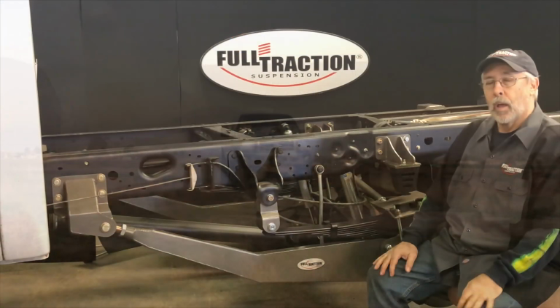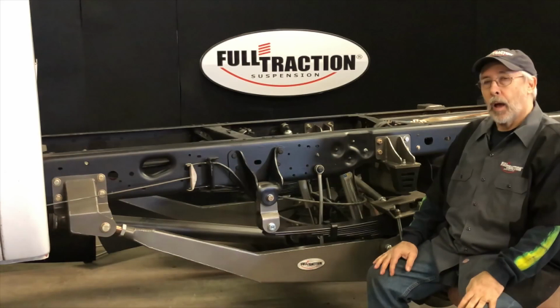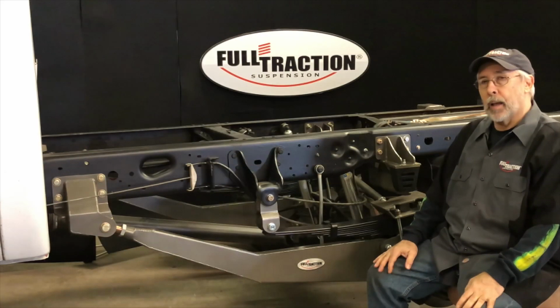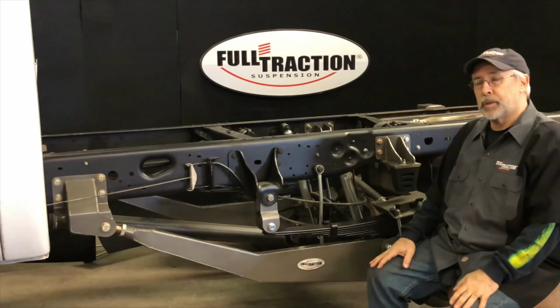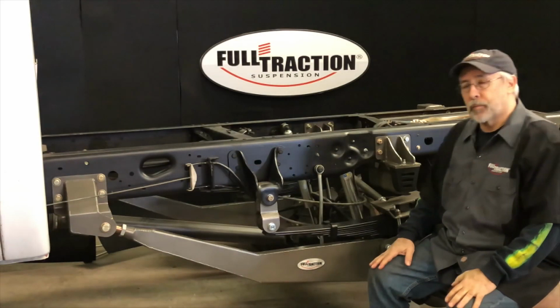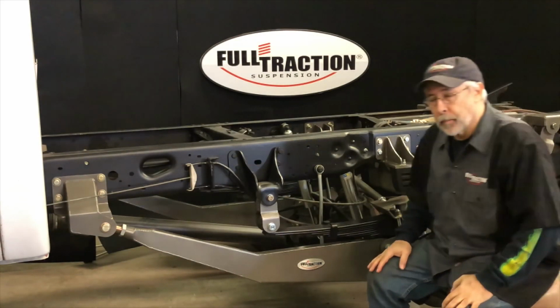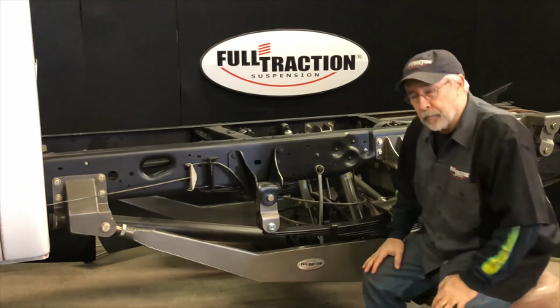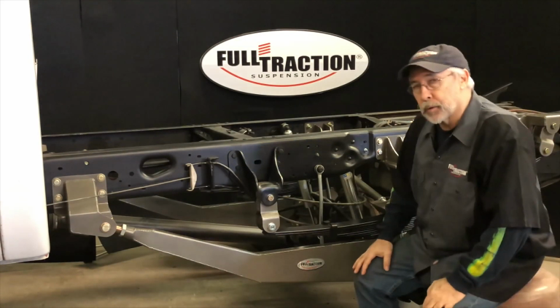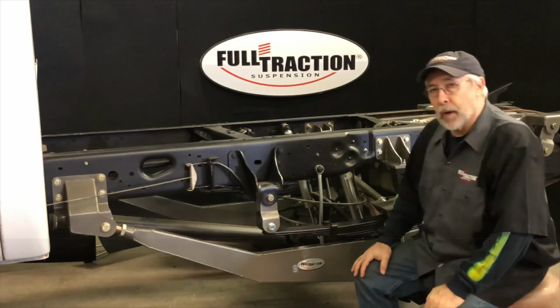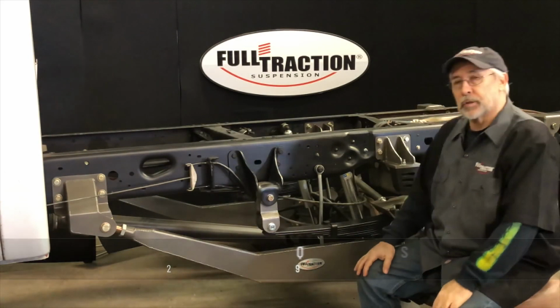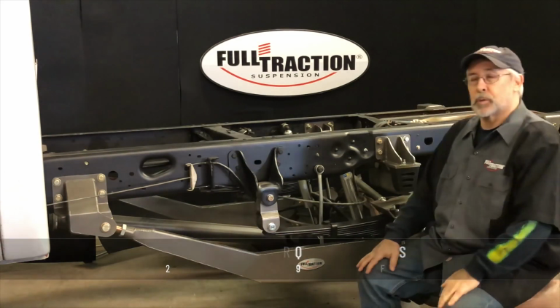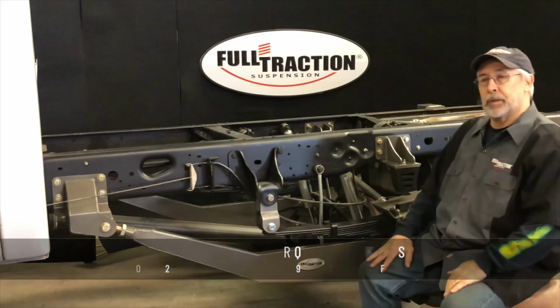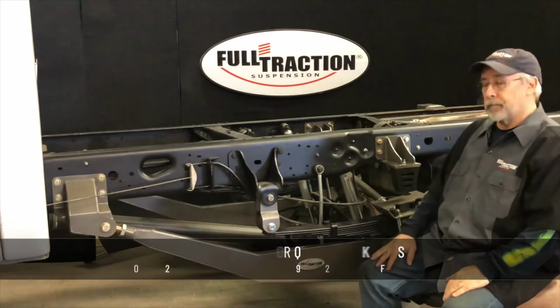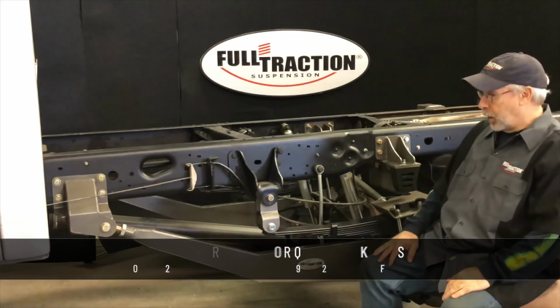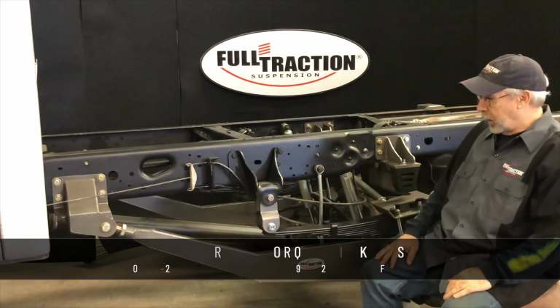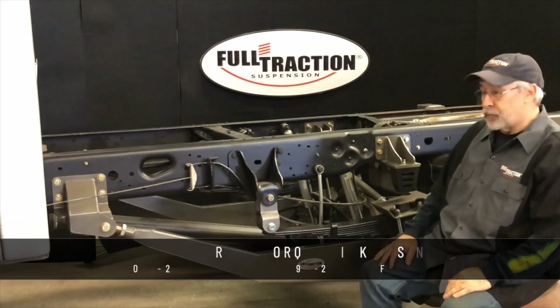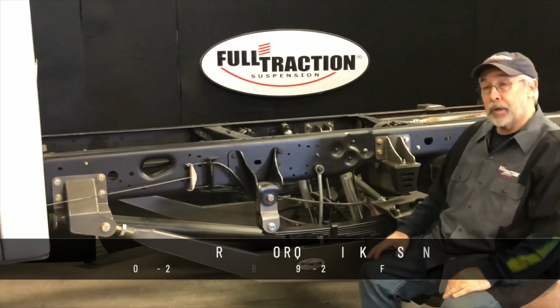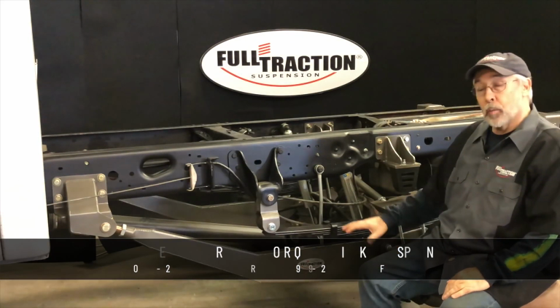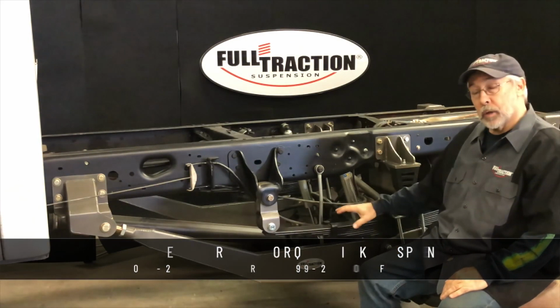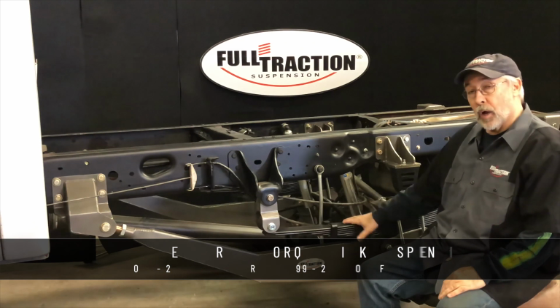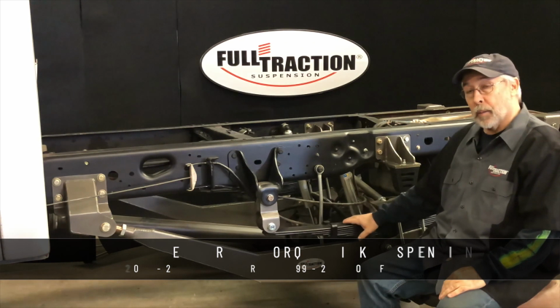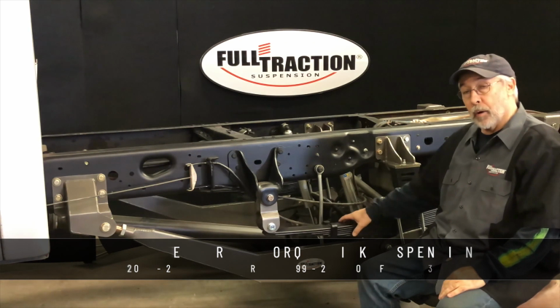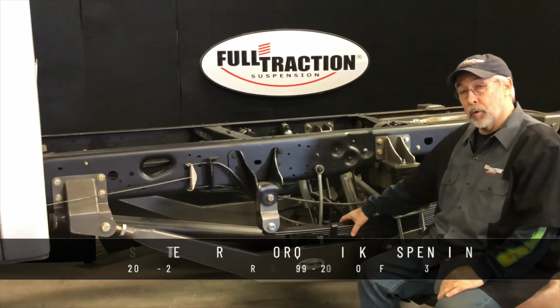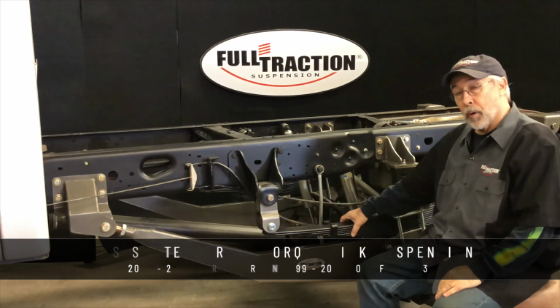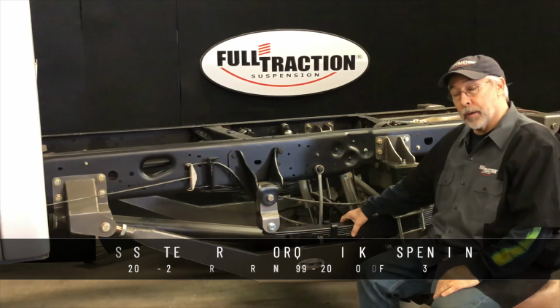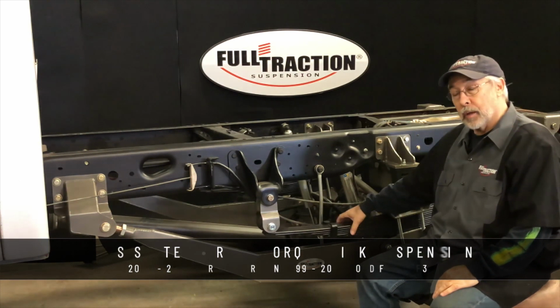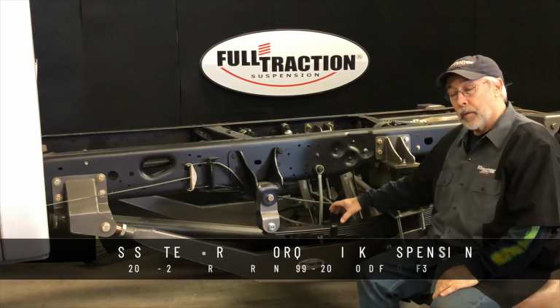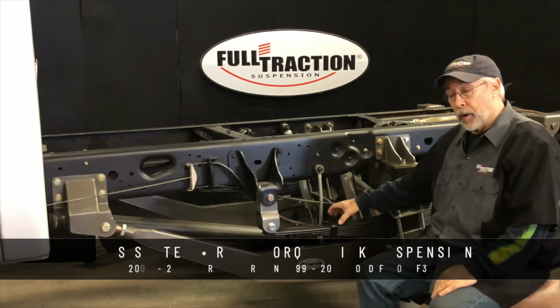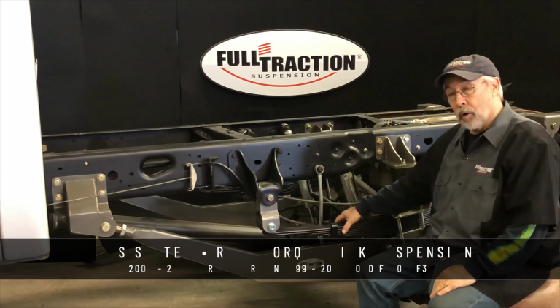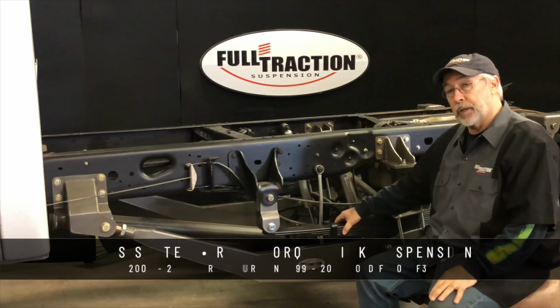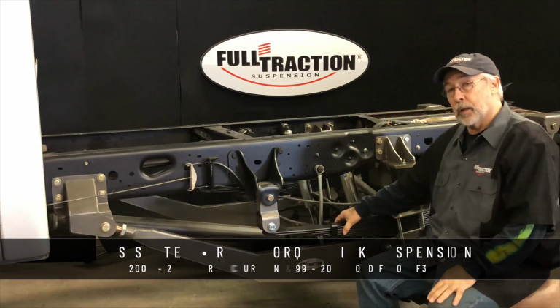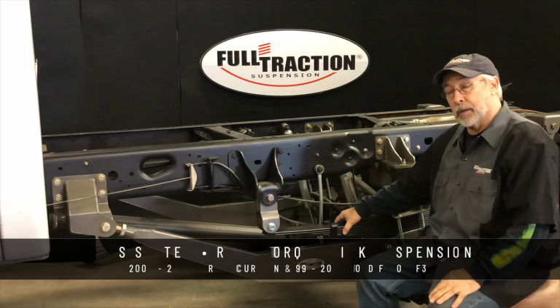Hi, I'm Steve Kramer from Full Traction Suspension. In this video we're going to talk about our new product, the RTLS.